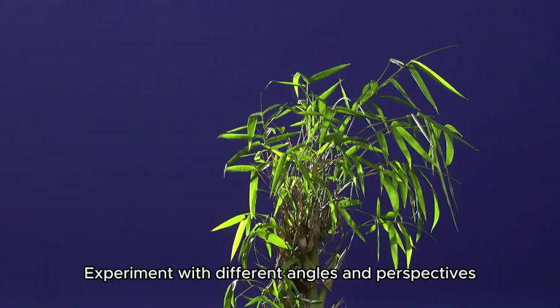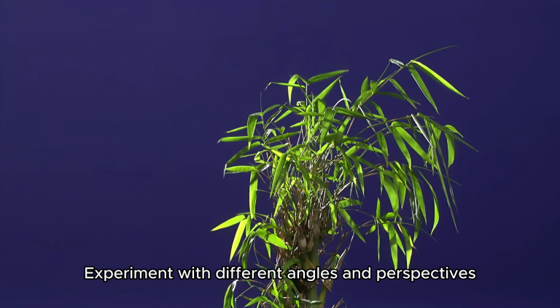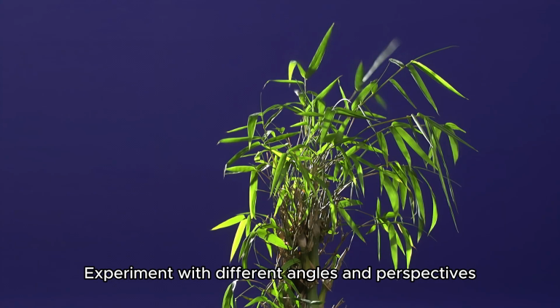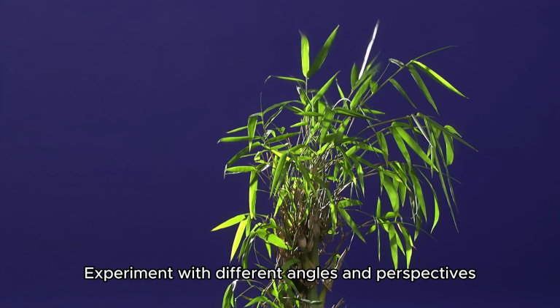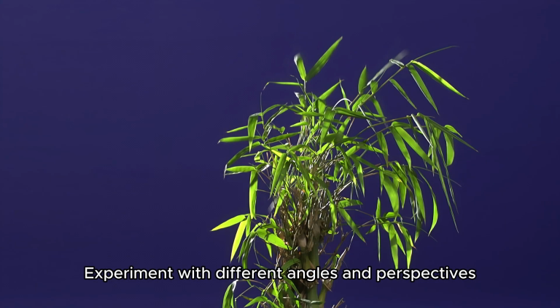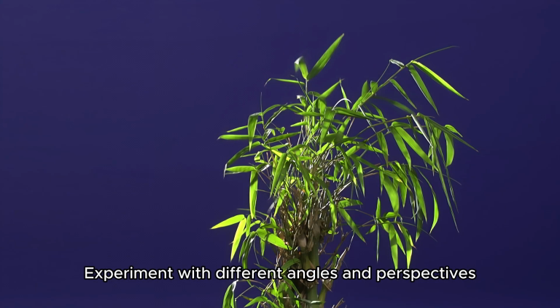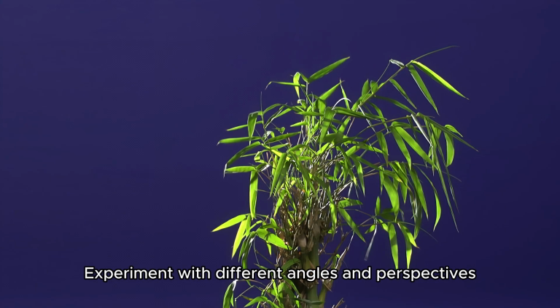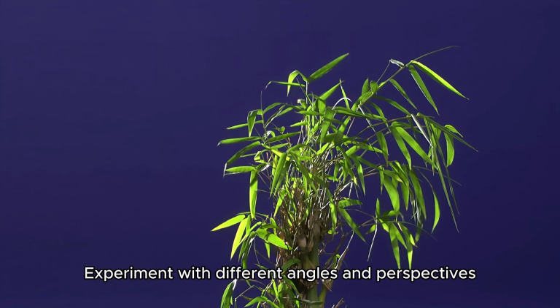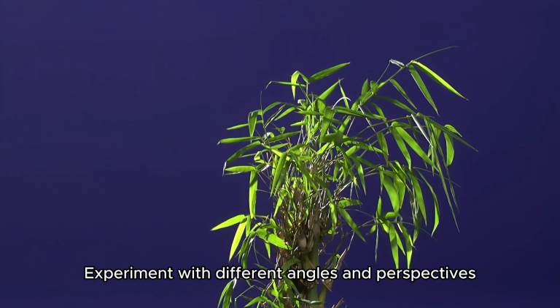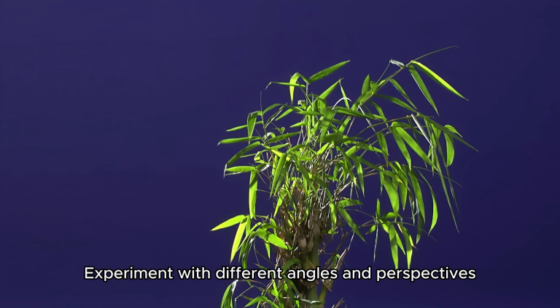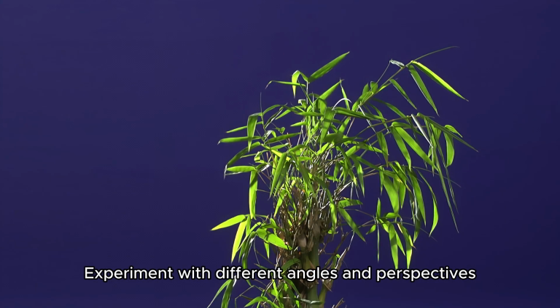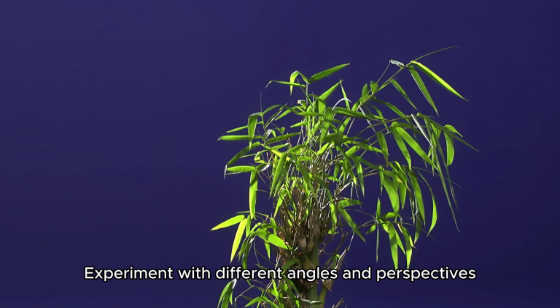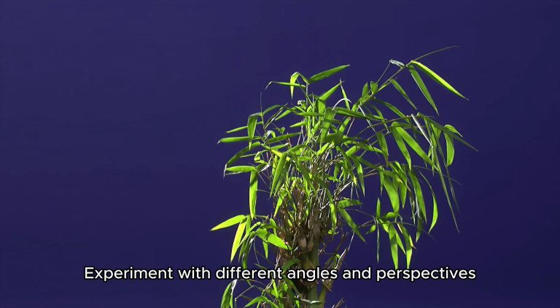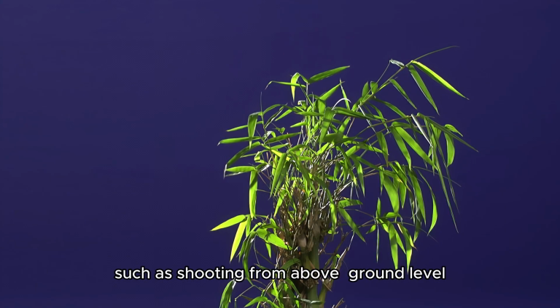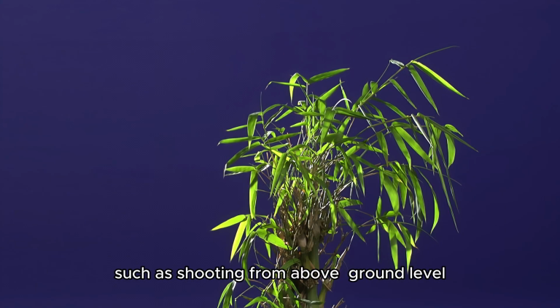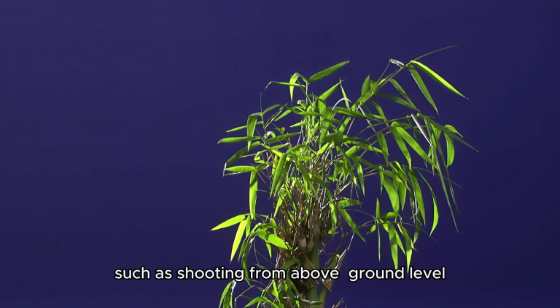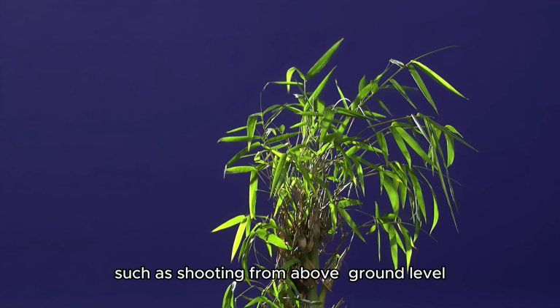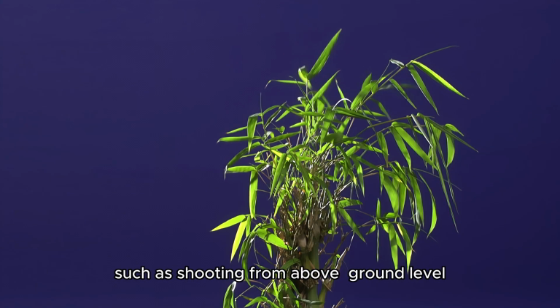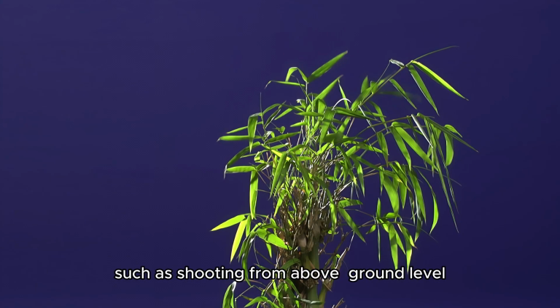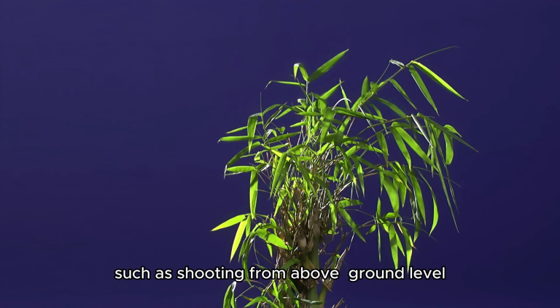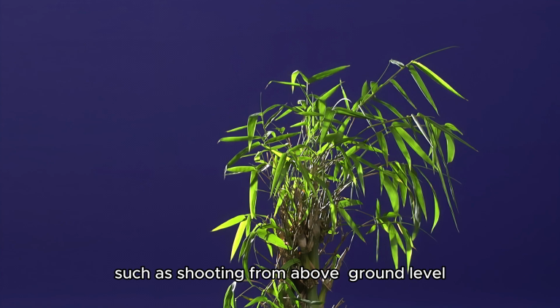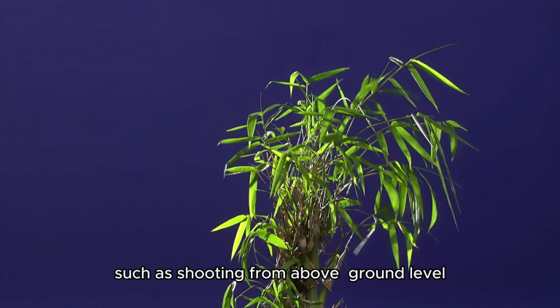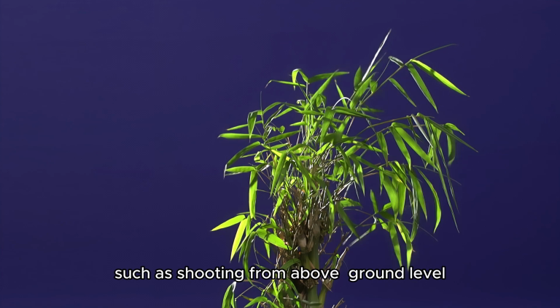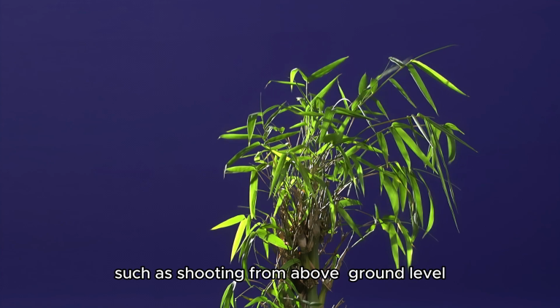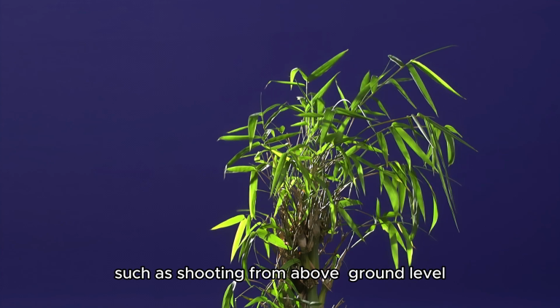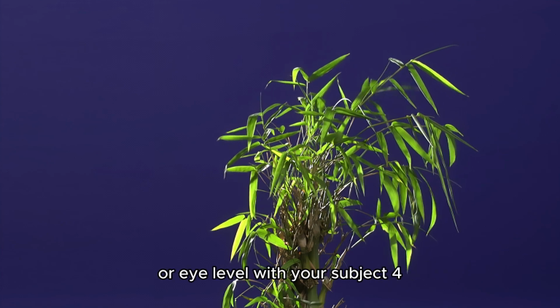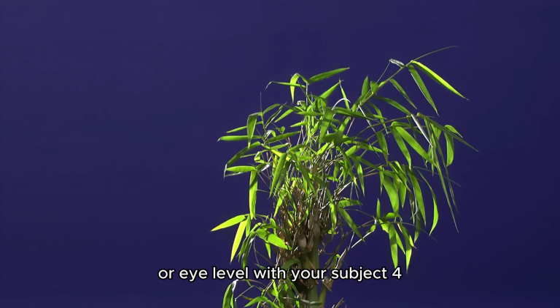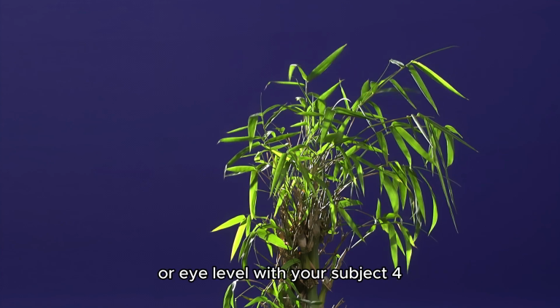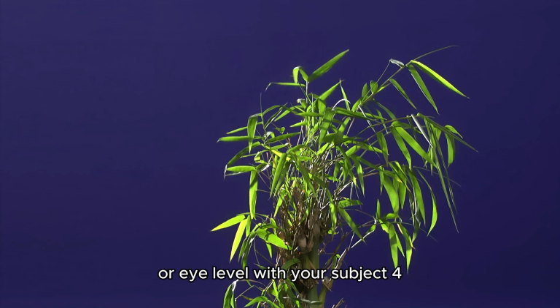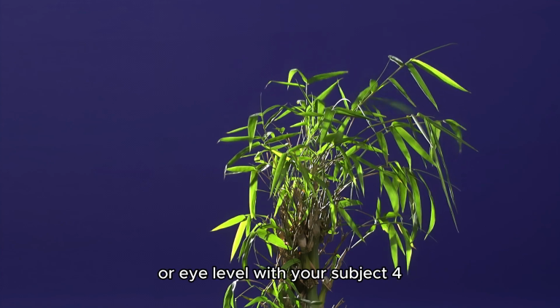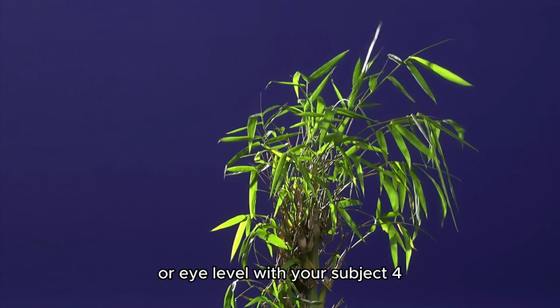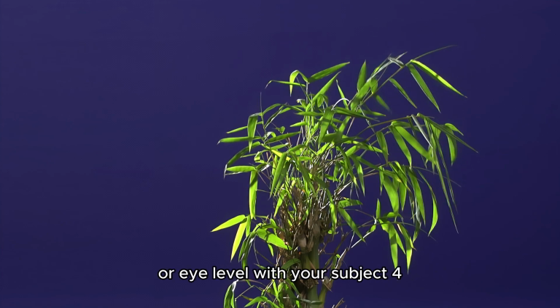Experiment with different angles and perspectives, such as shooting from above, ground level, or eye level with your subject.